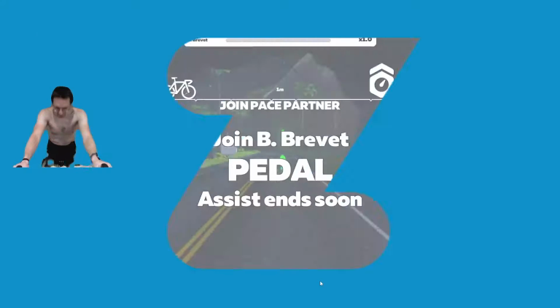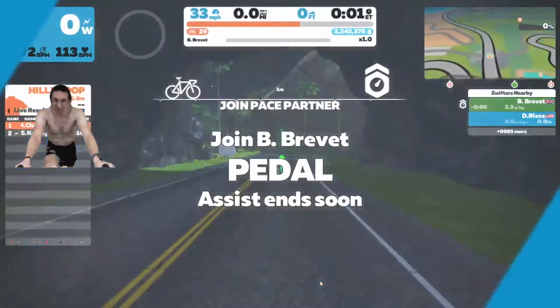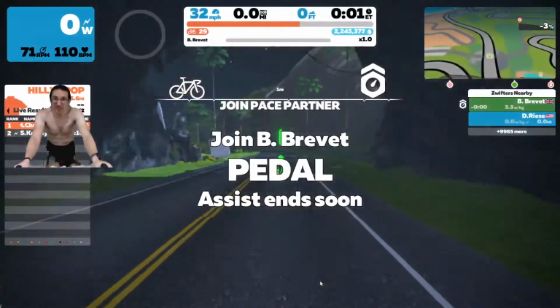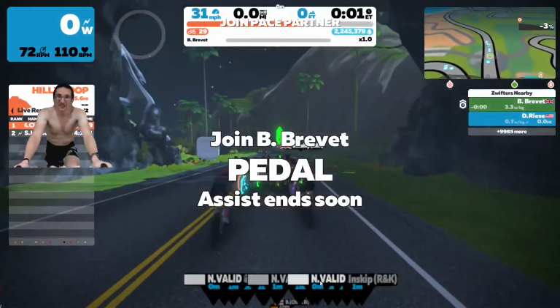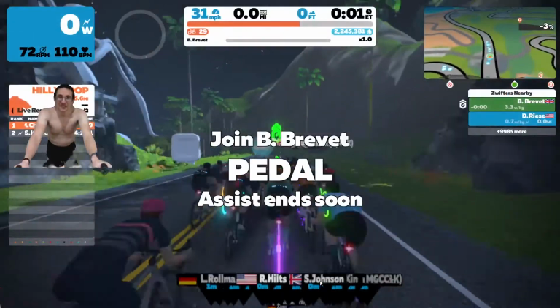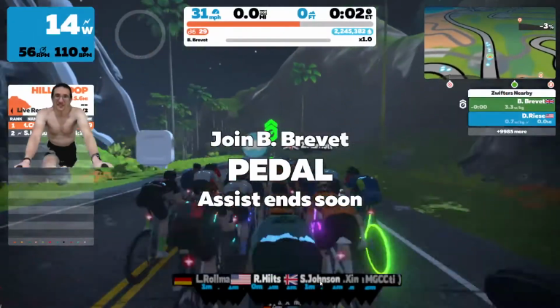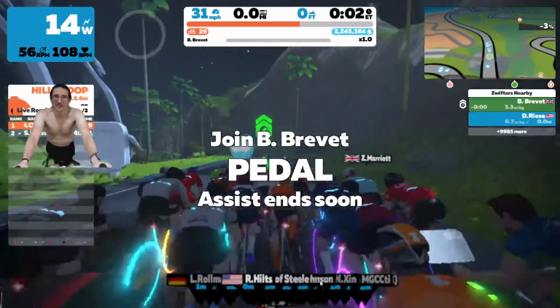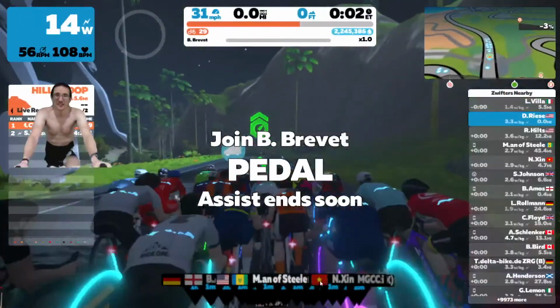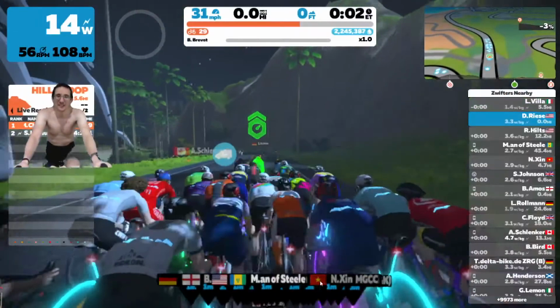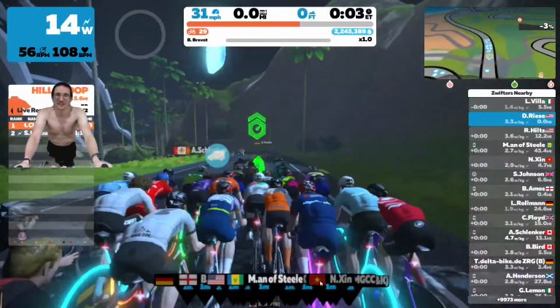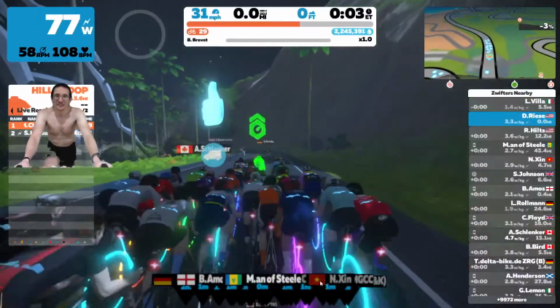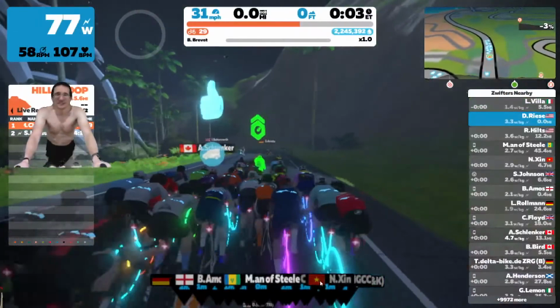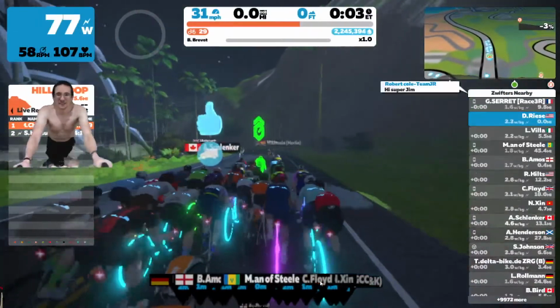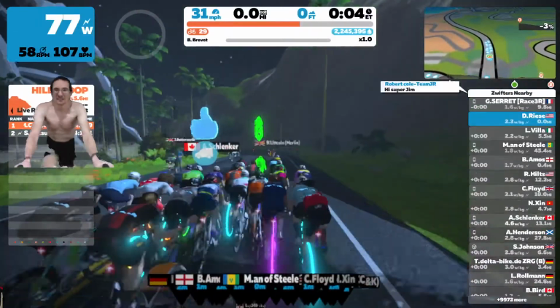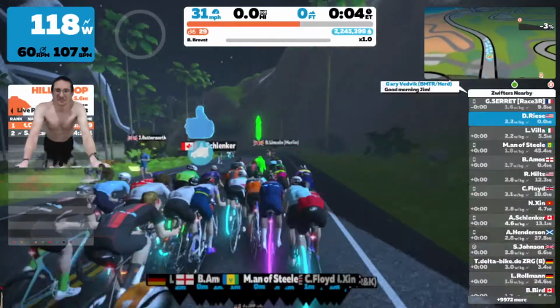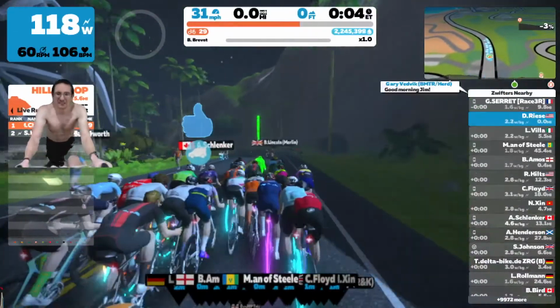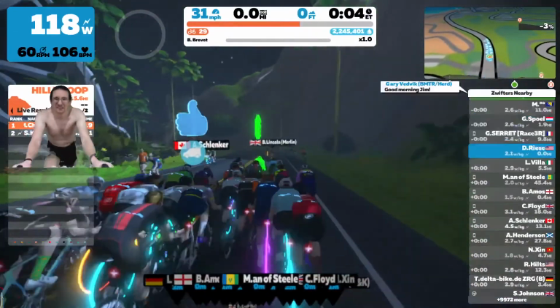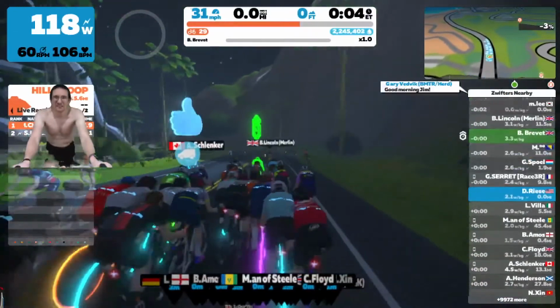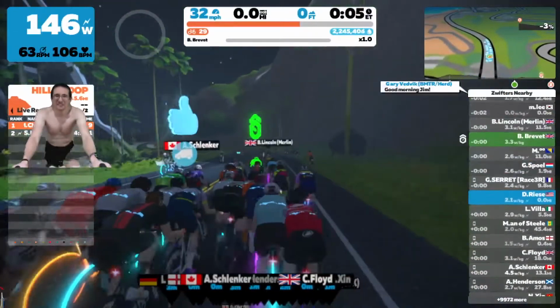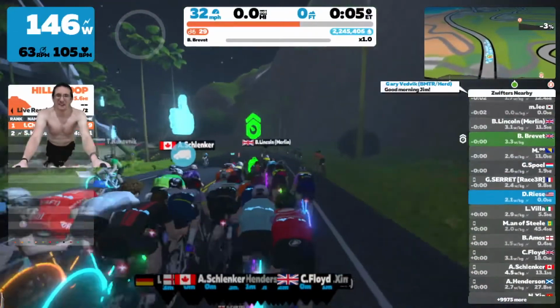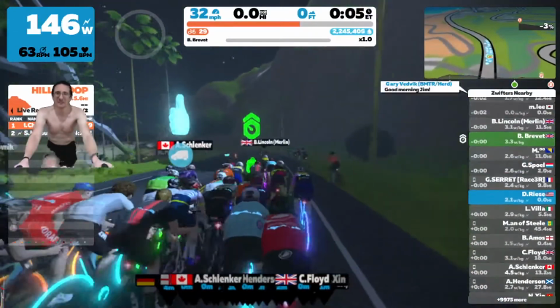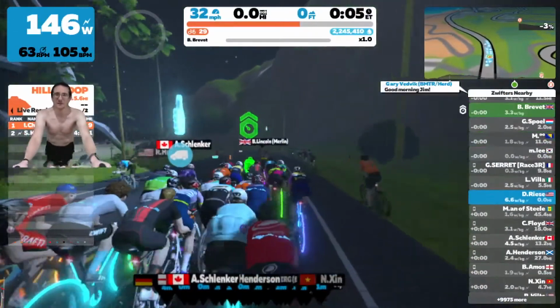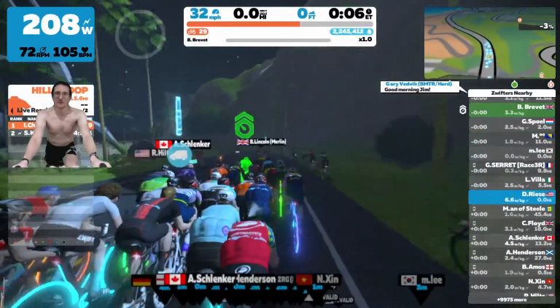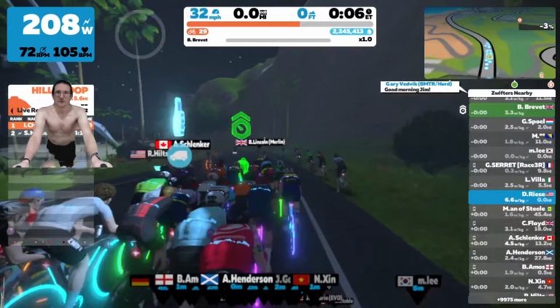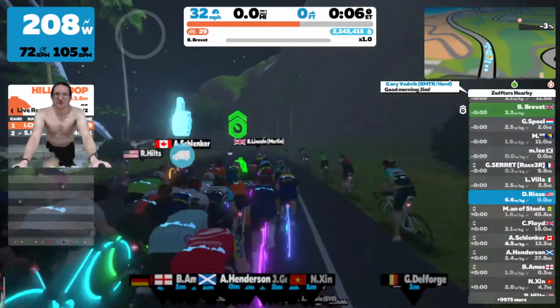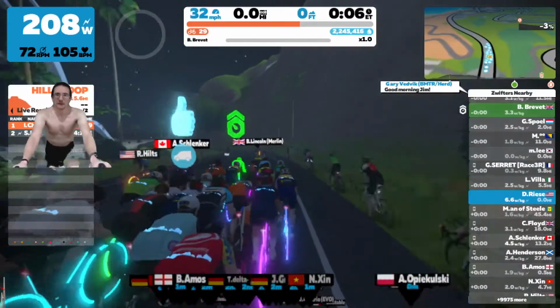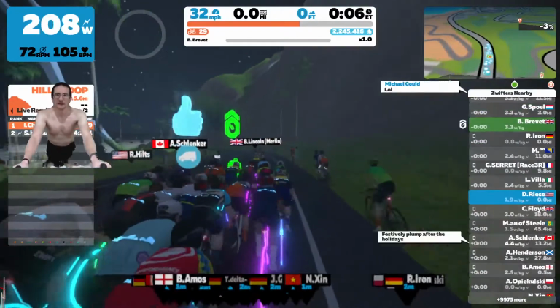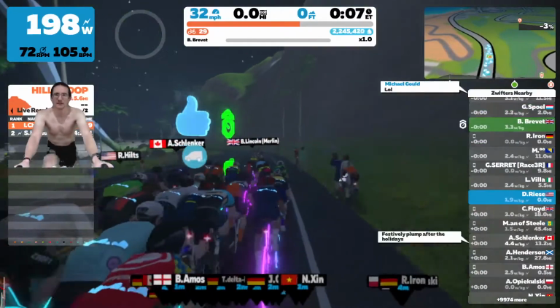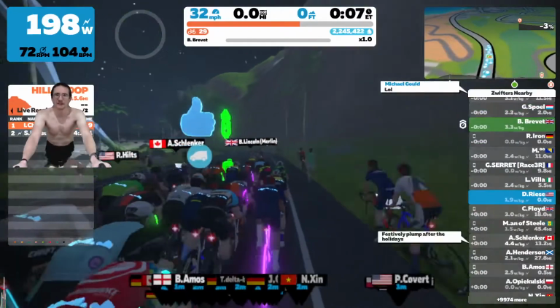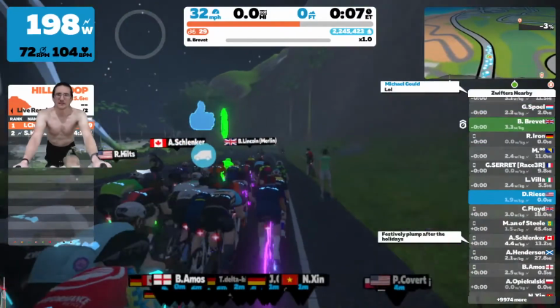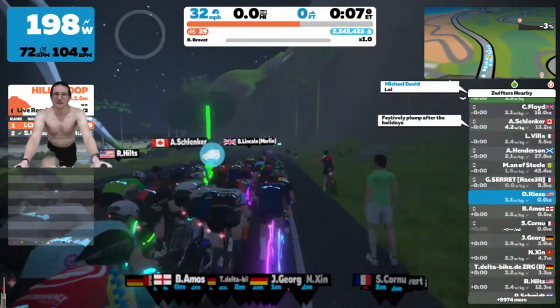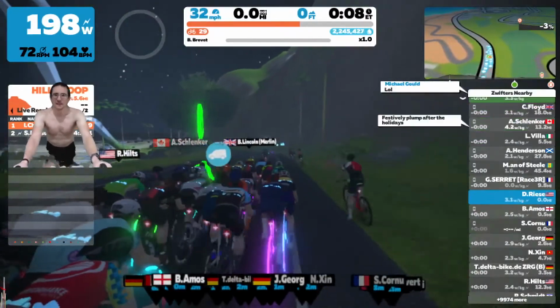Hey everyone, how's it going? I'm an average cyclist and today I decided to ride with Pace Partners in Zwift.